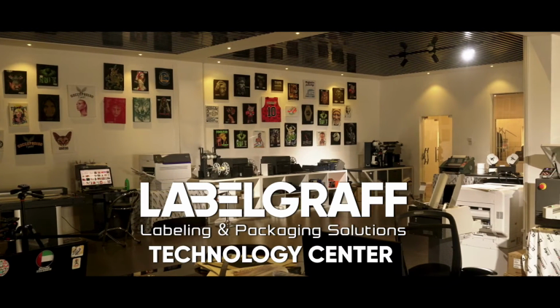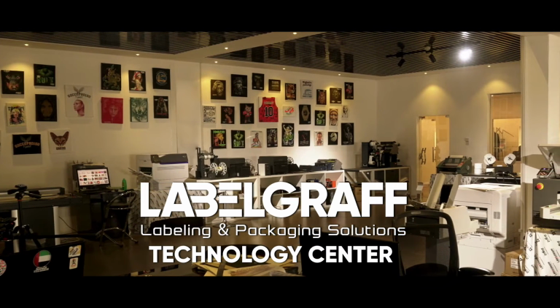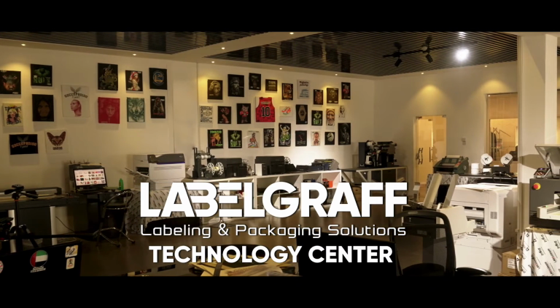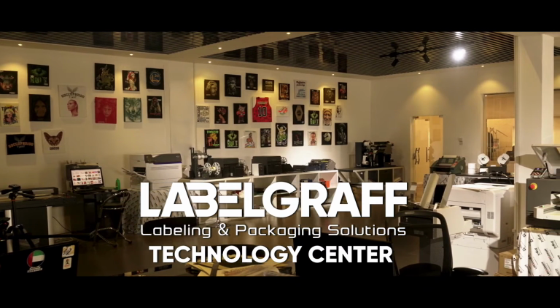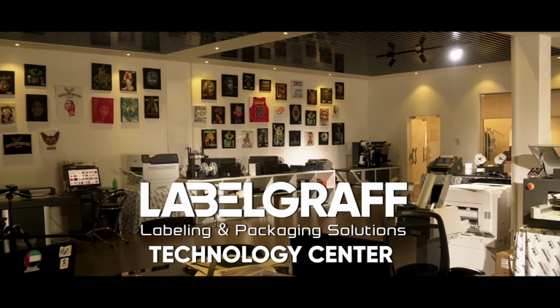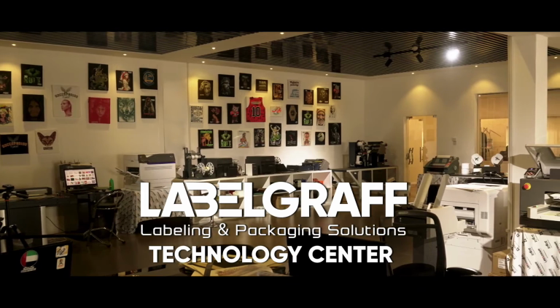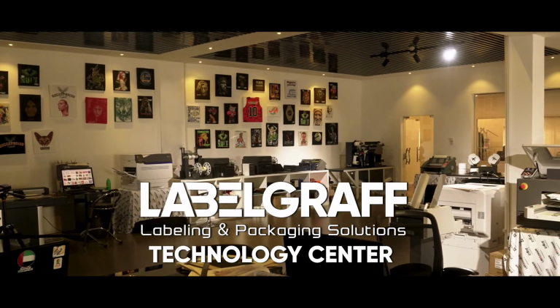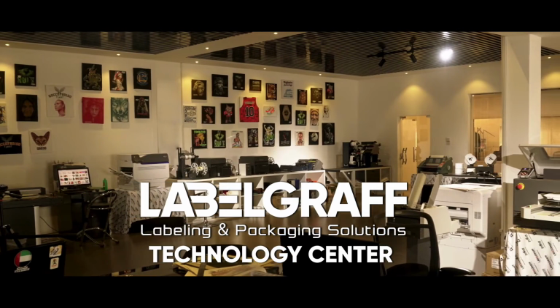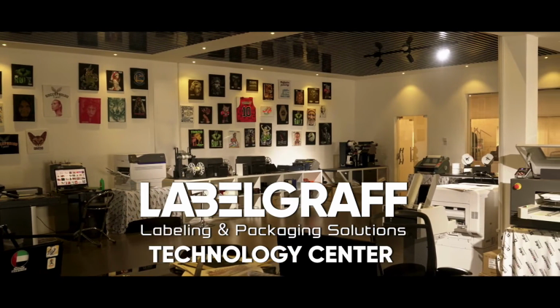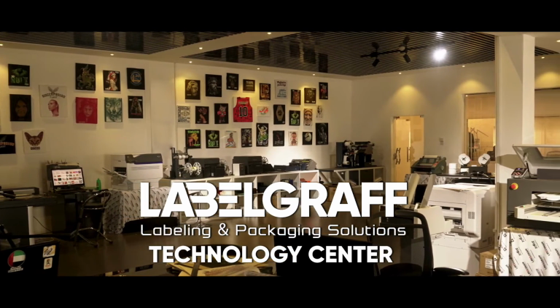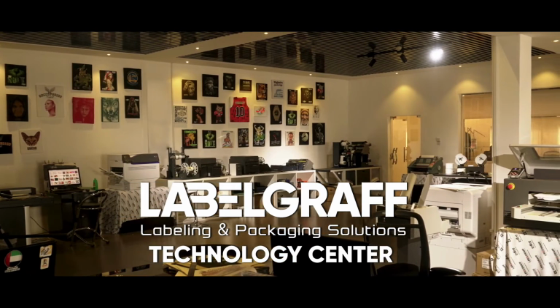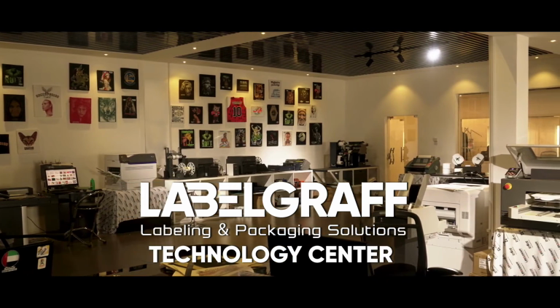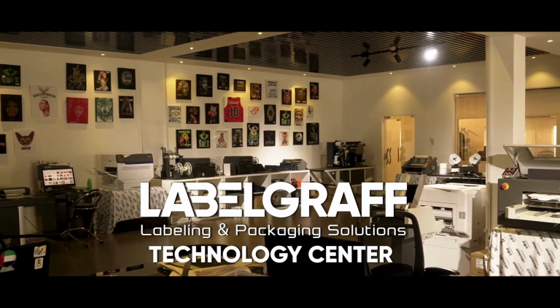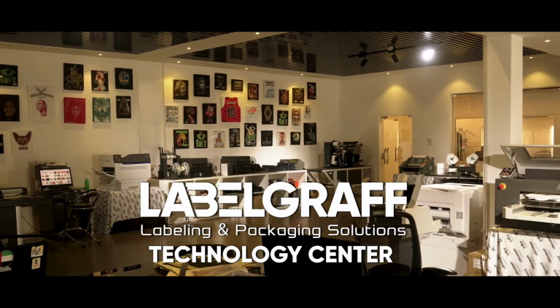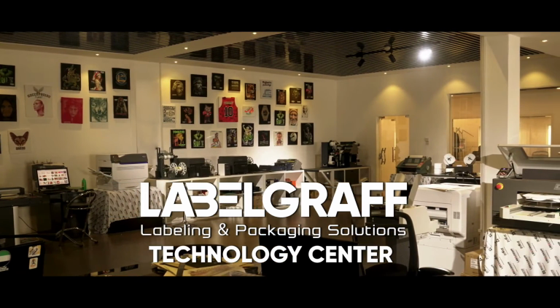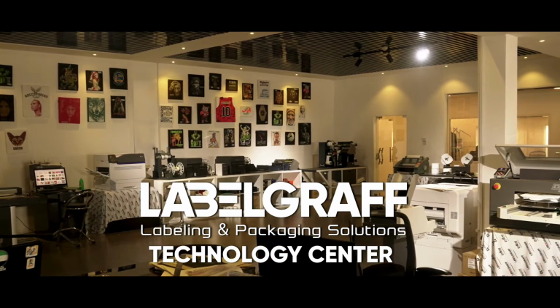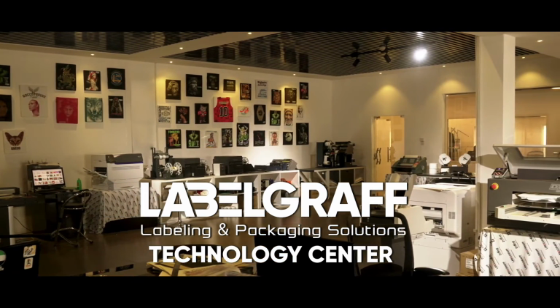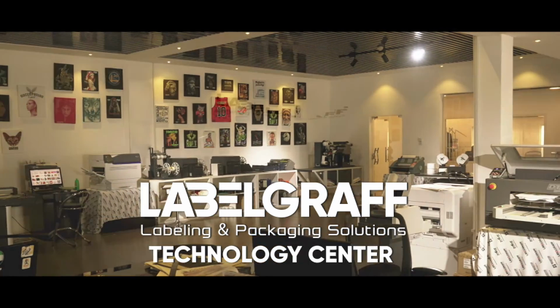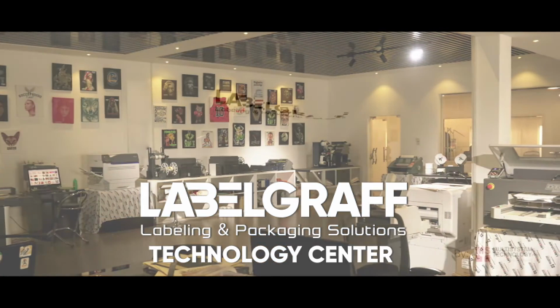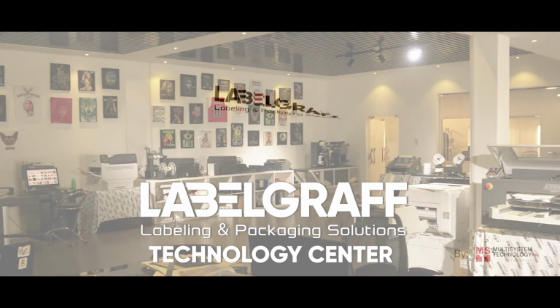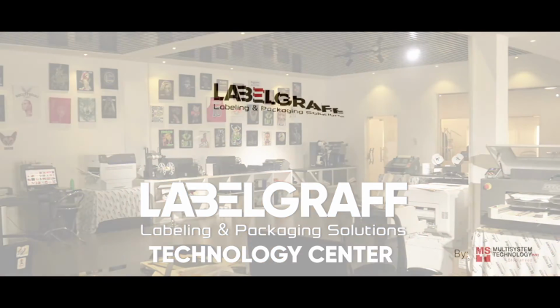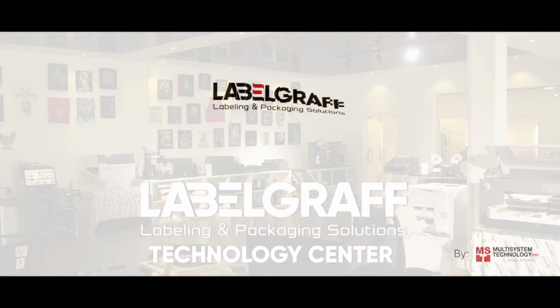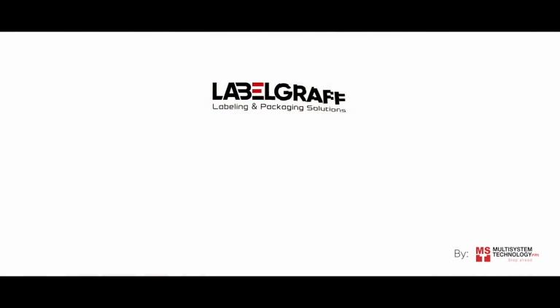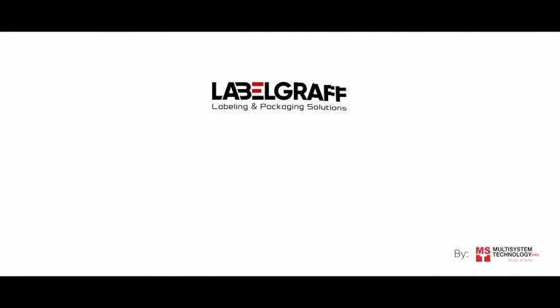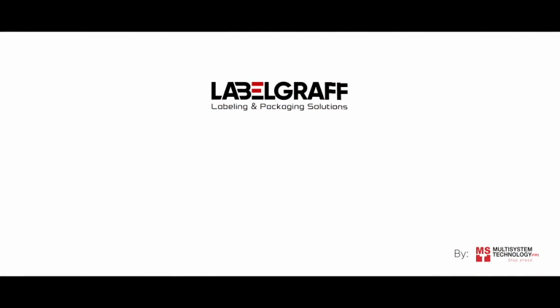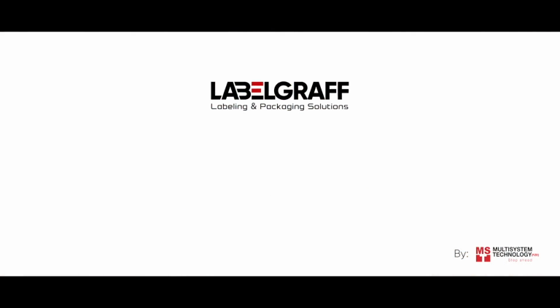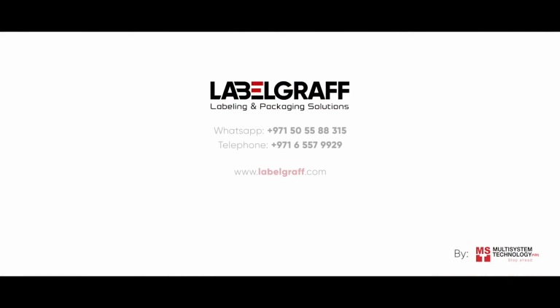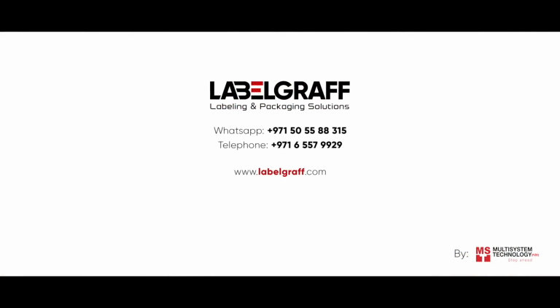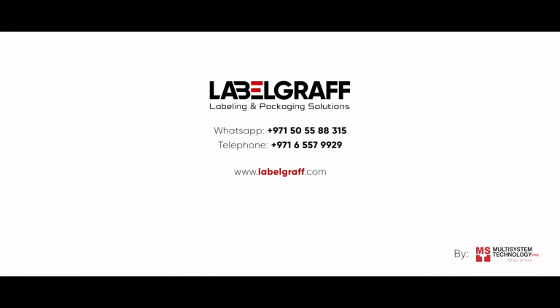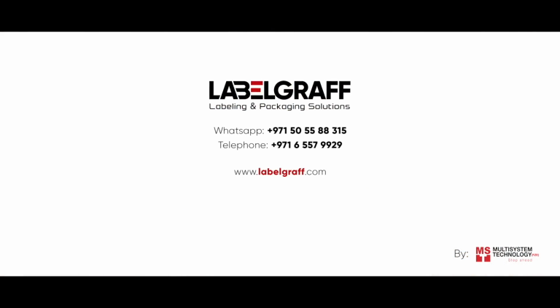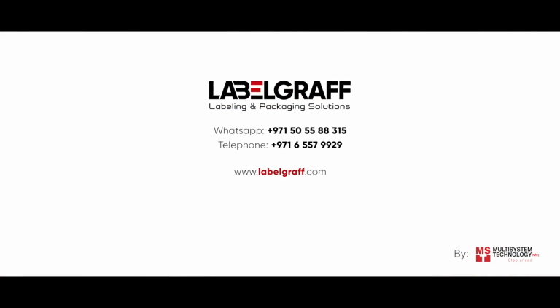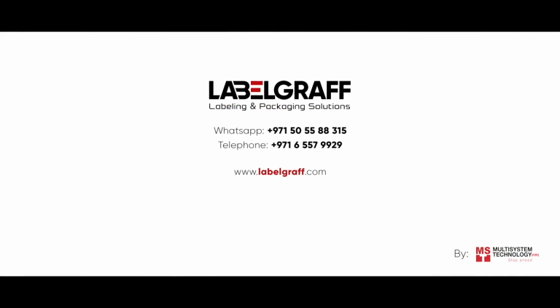Full digital label printing and packaging solutions. Like and subscribe to our YouTube channel.